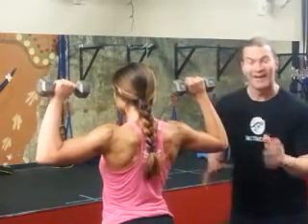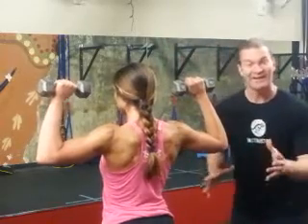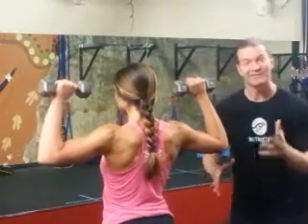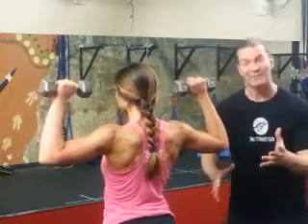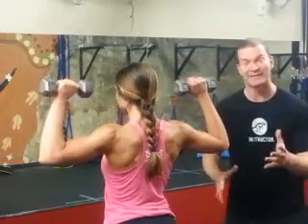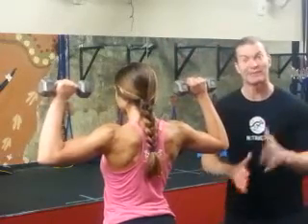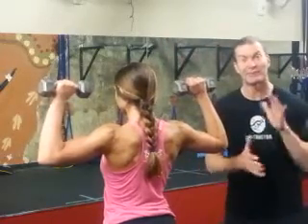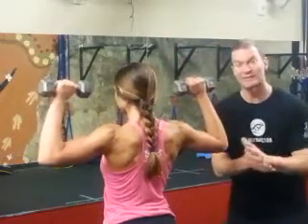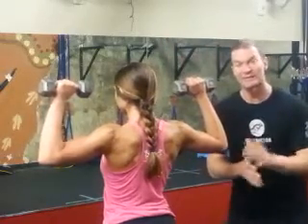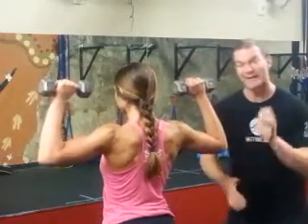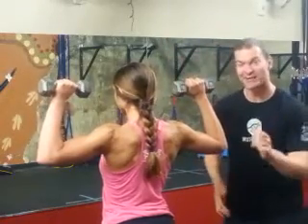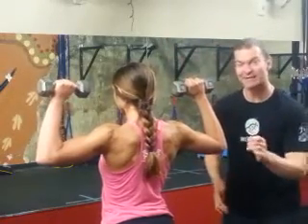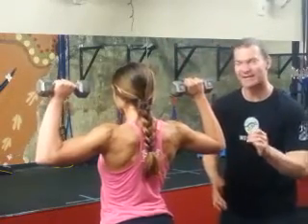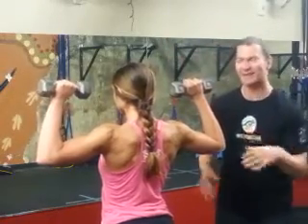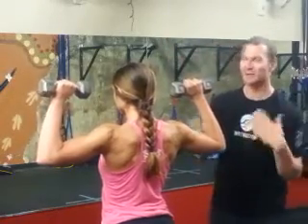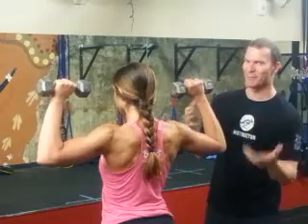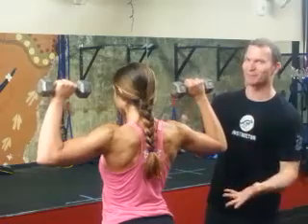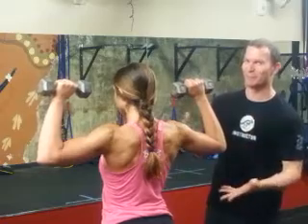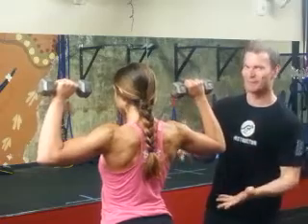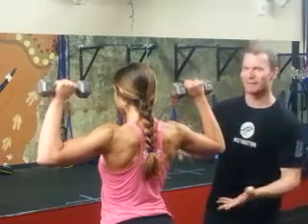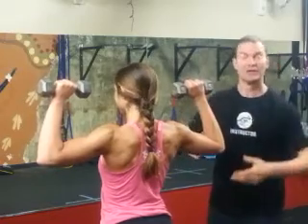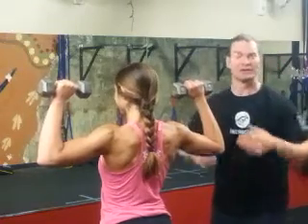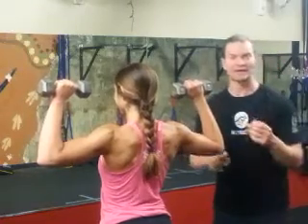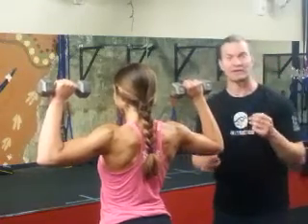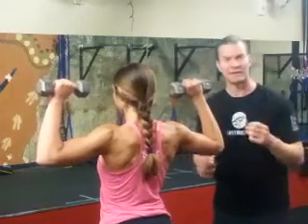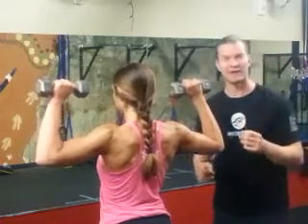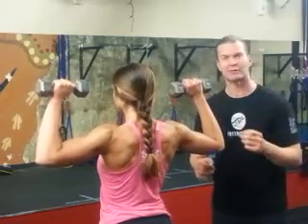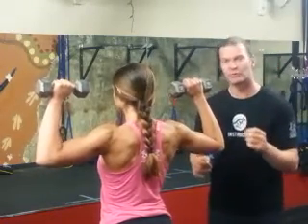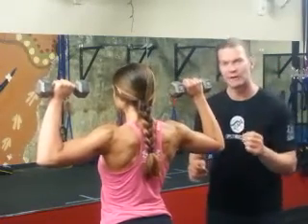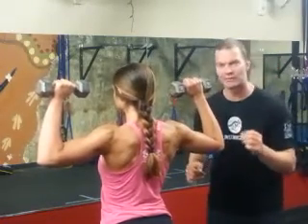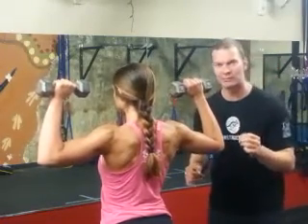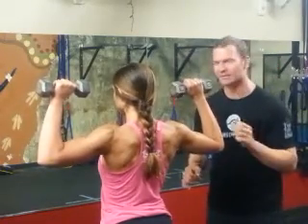Hey guys, Jamie Antlers here with the Bonds to Bodies exercise of the day. I'm here with my beautiful woman Courtney. She's actually going to show us how to do an alternating shoulder press.